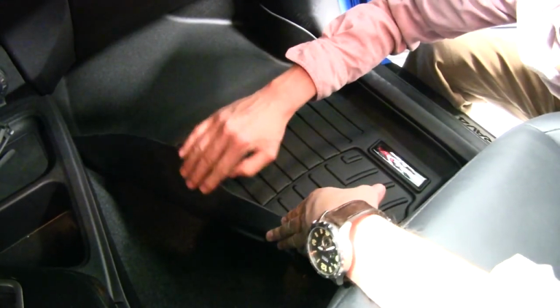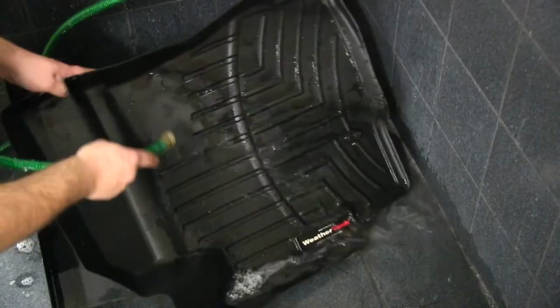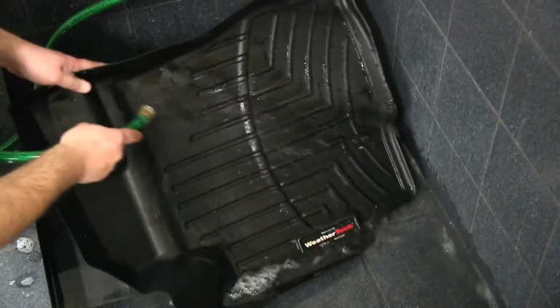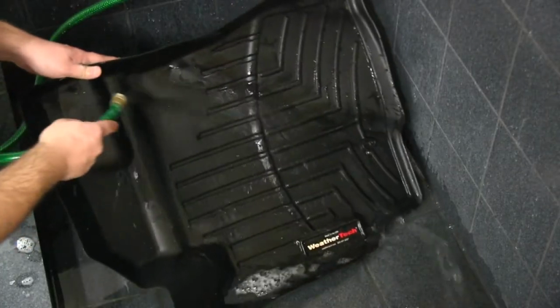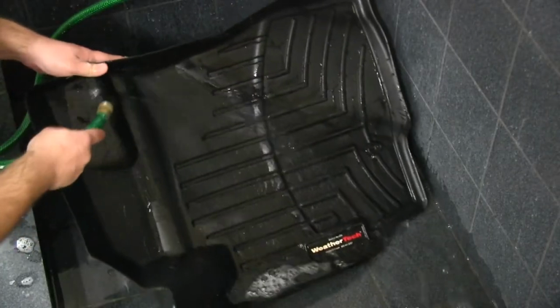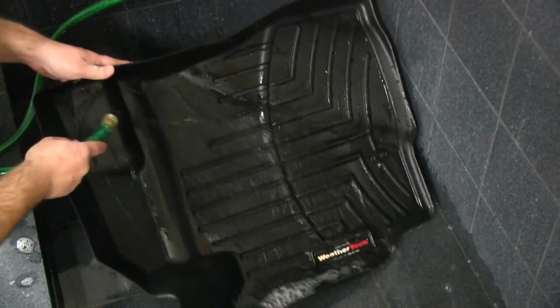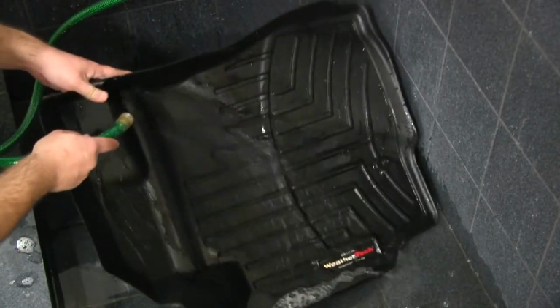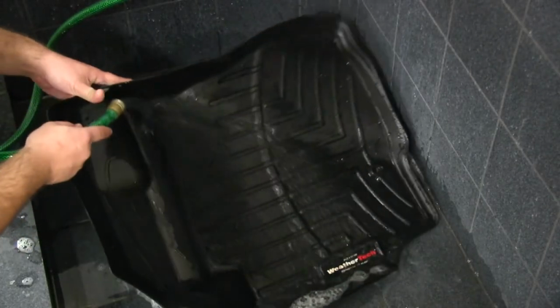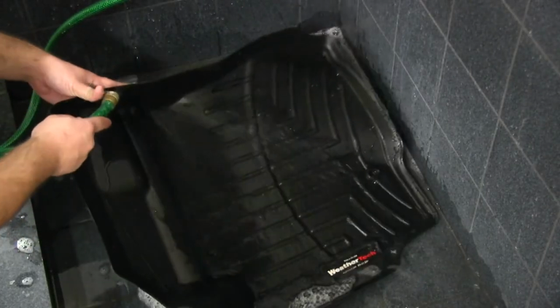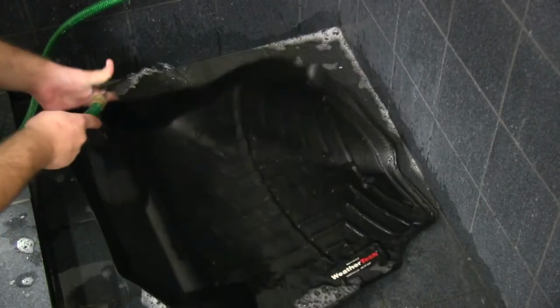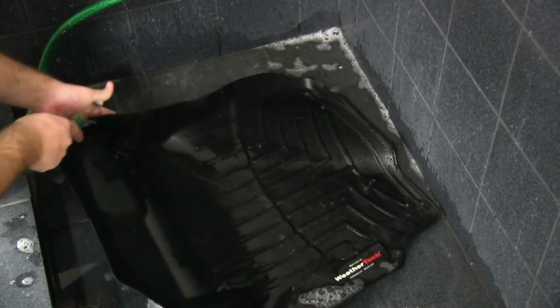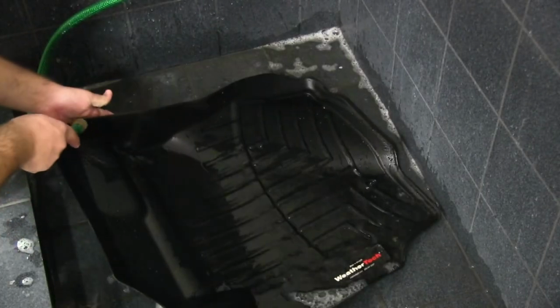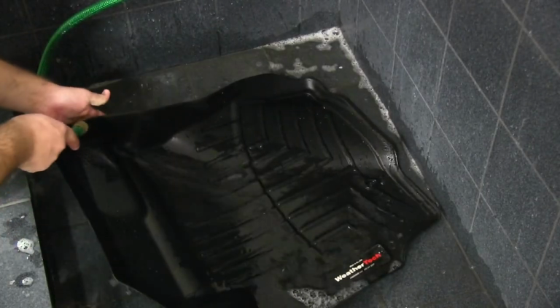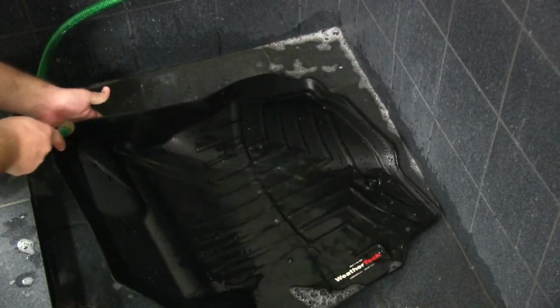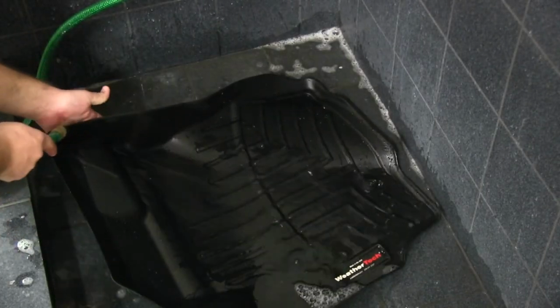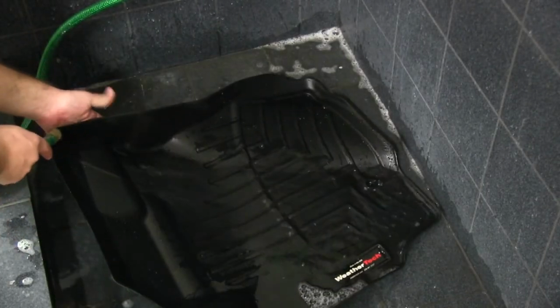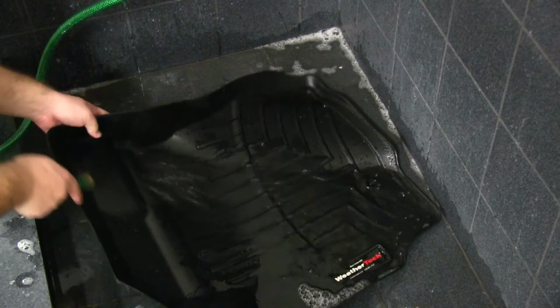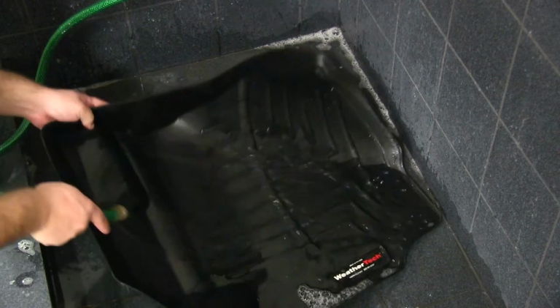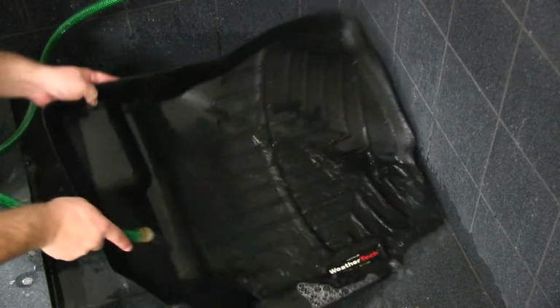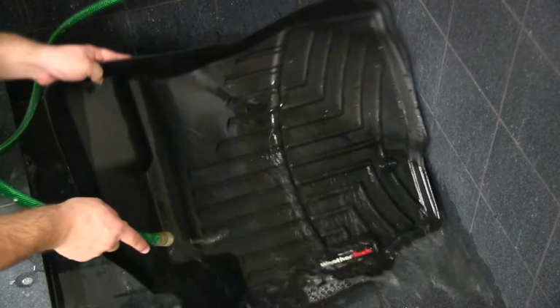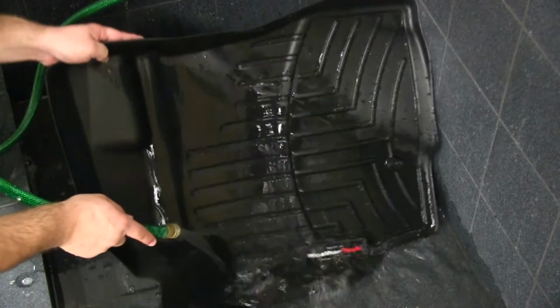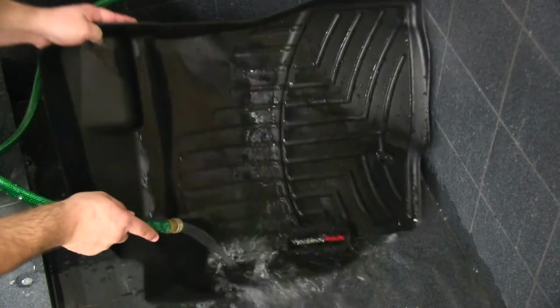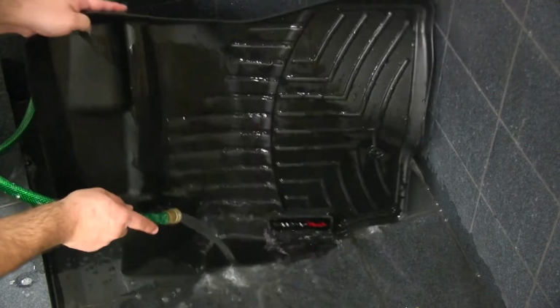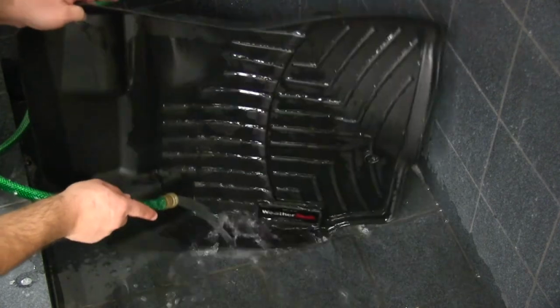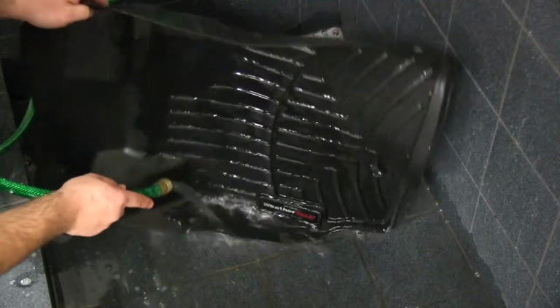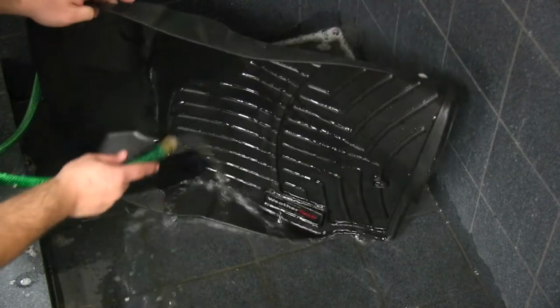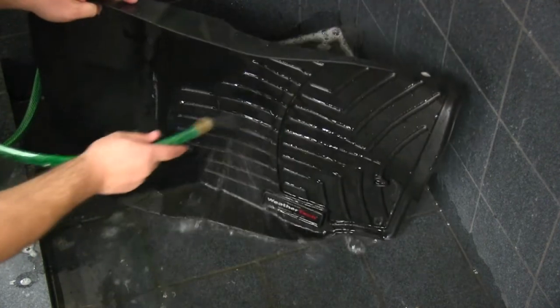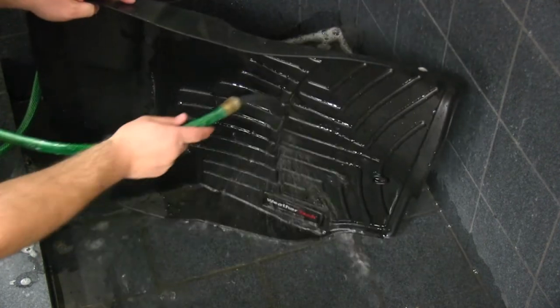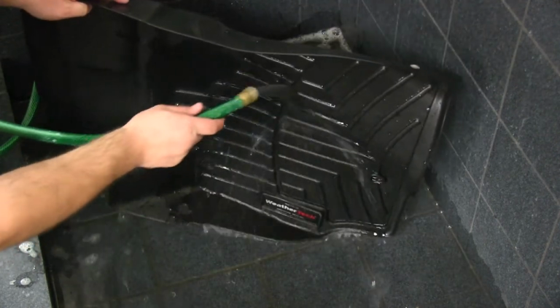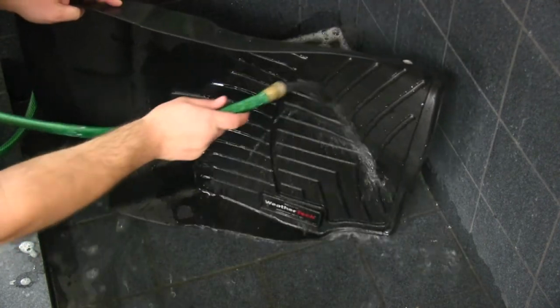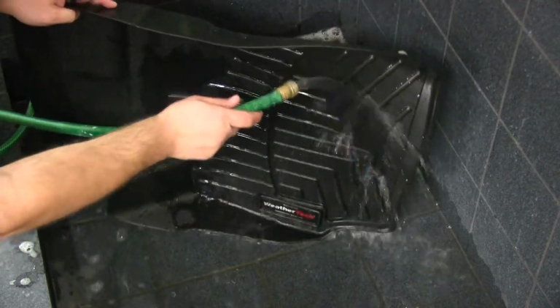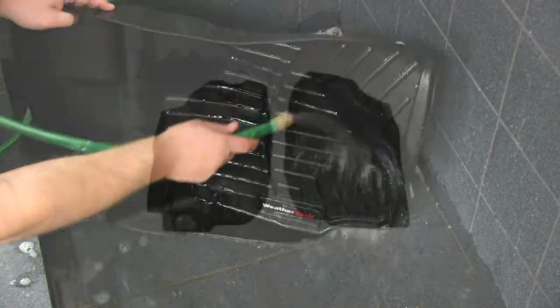They're very easy to clean — just take them out, rinse them off with some soap and water, let them dry, put them back in, and you're all set.